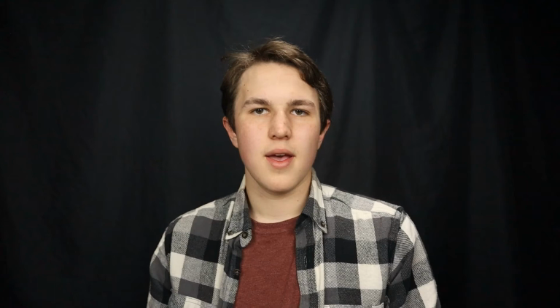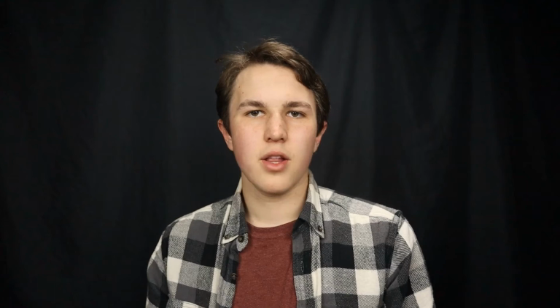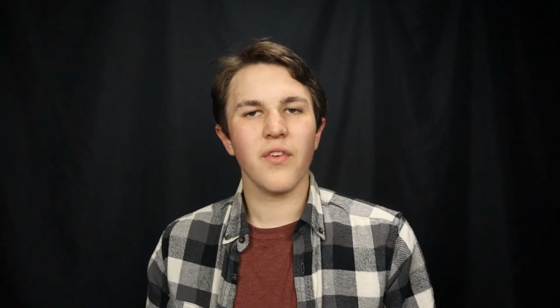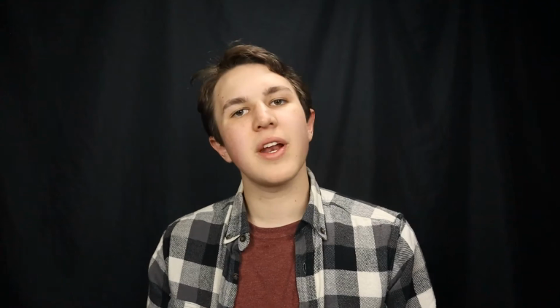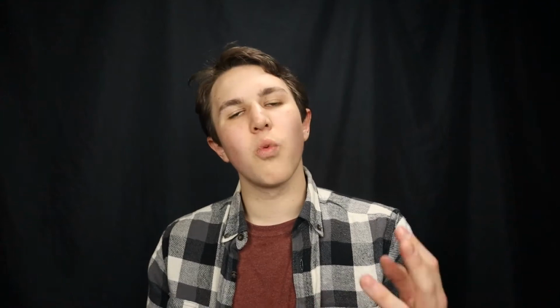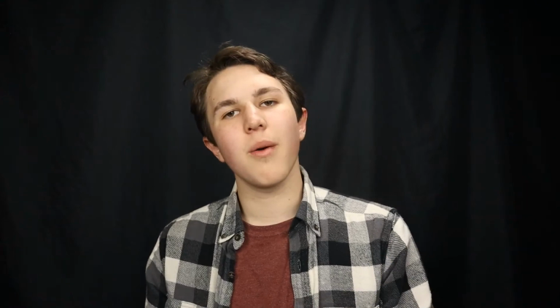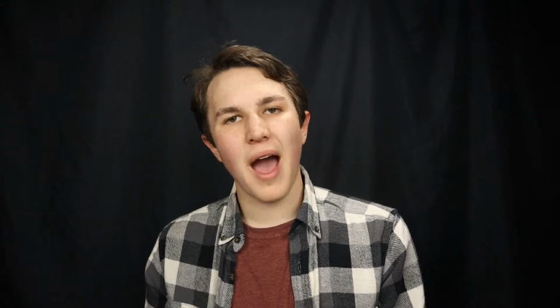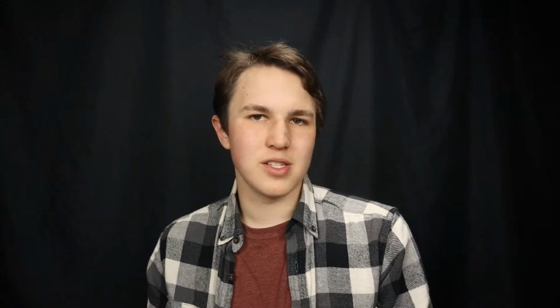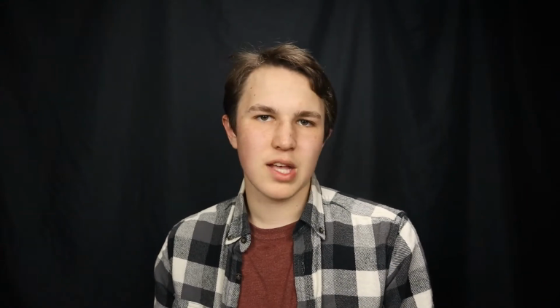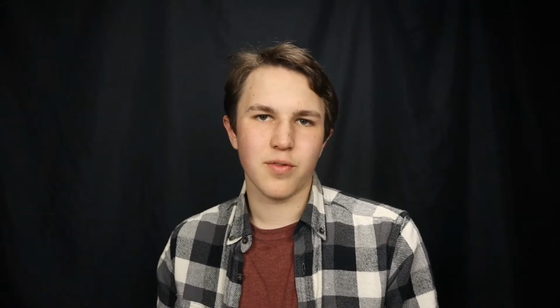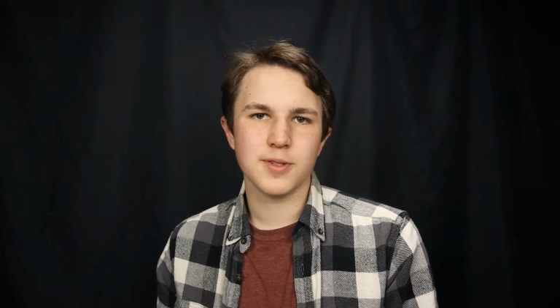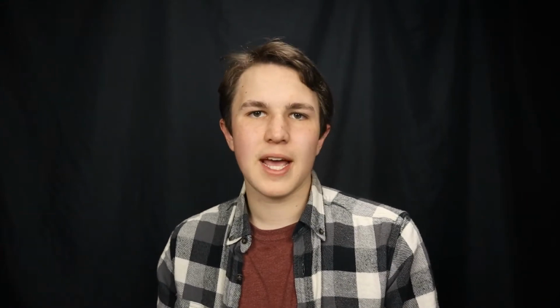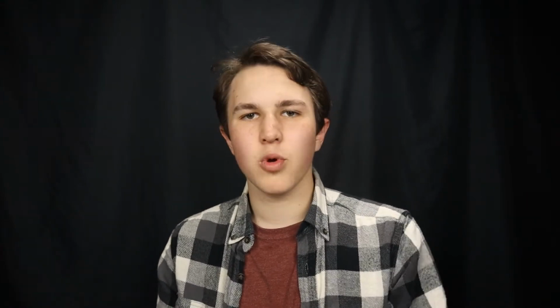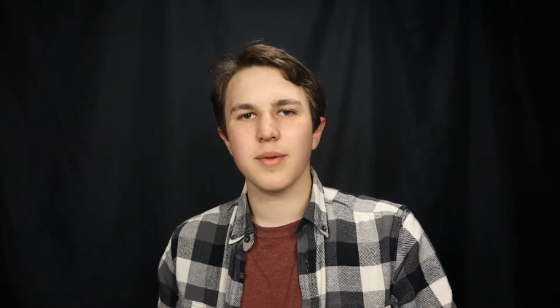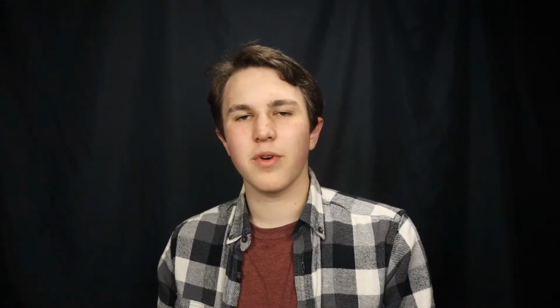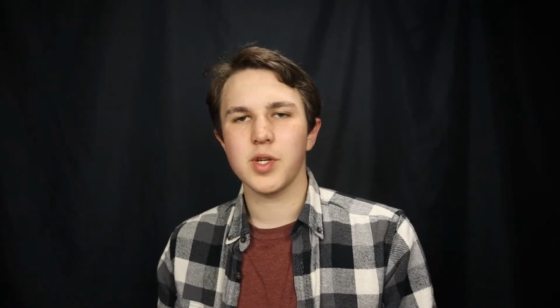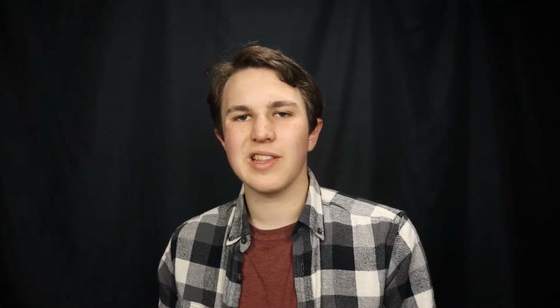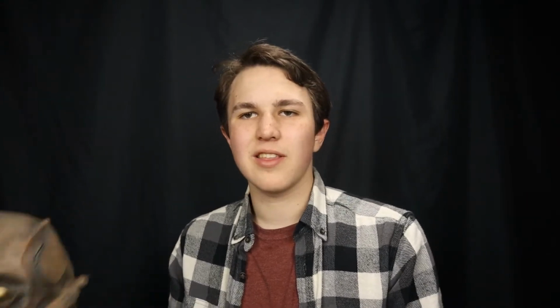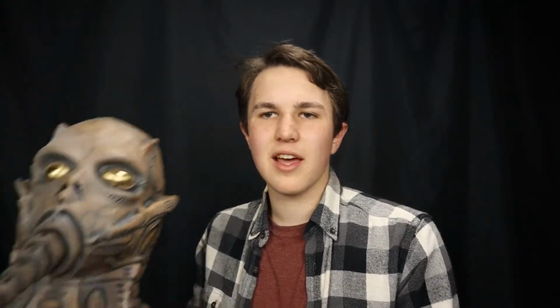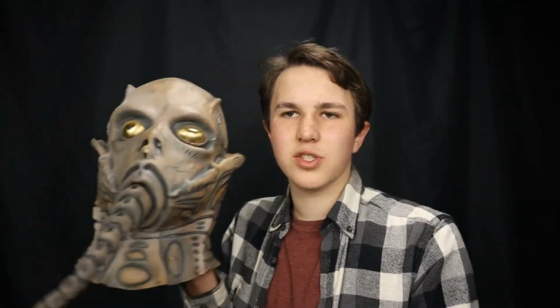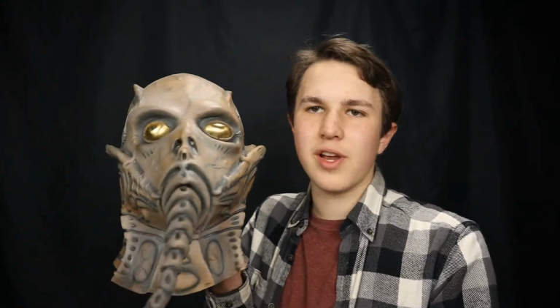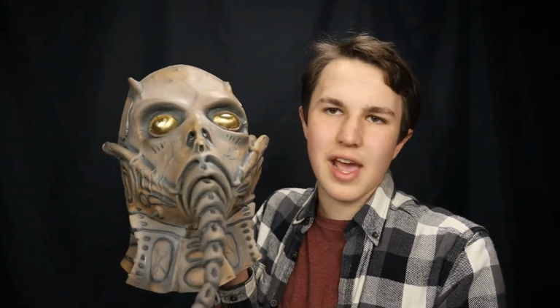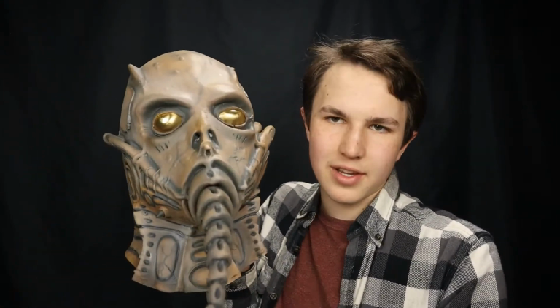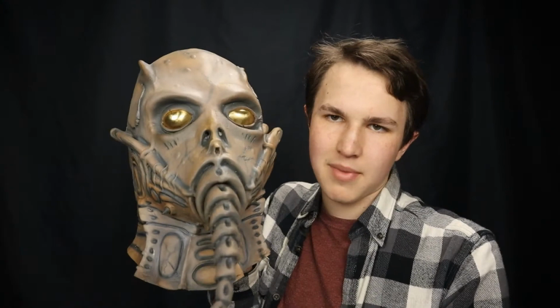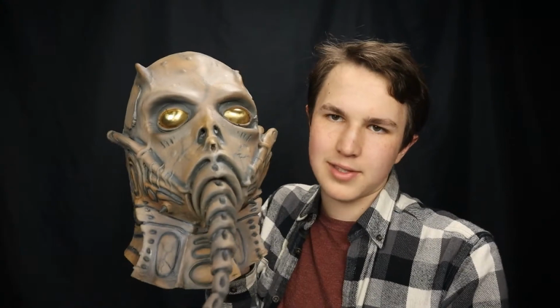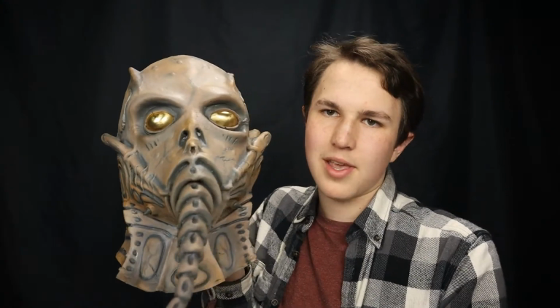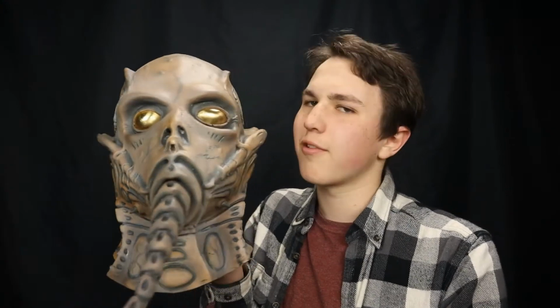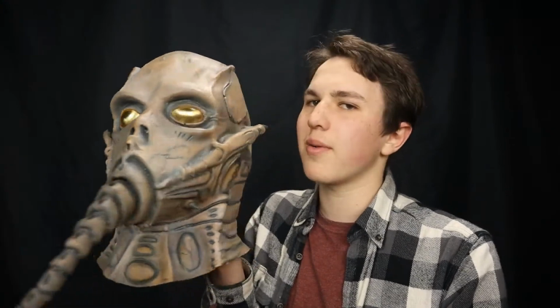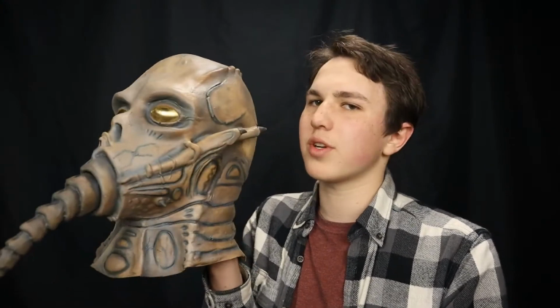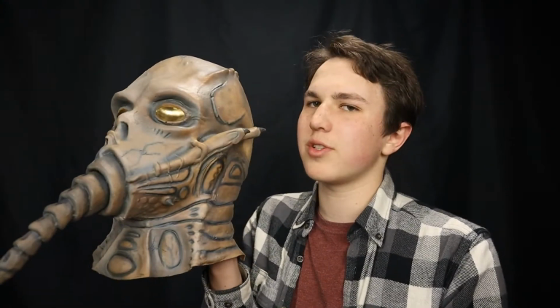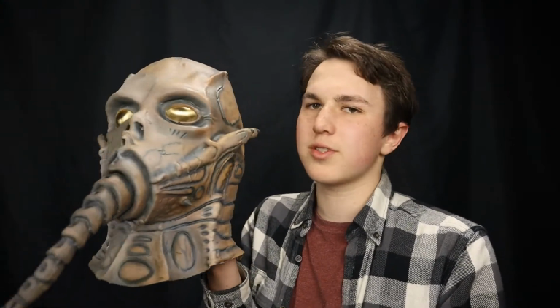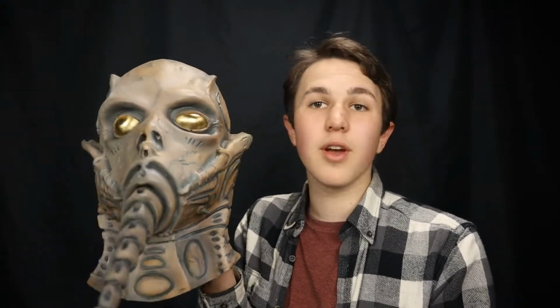Hello everybody and welcome back to Mask Reviews. Today I'm going to be reviewing the Thanatoid Alien Mask from Trick or Treat Studios.